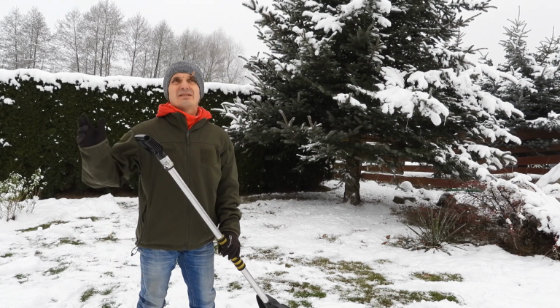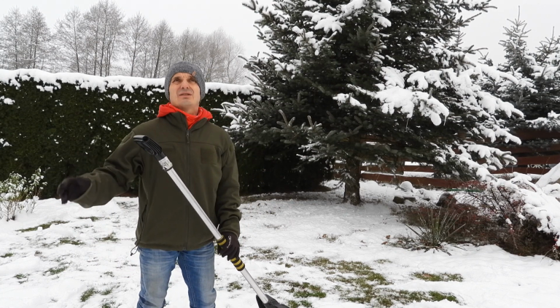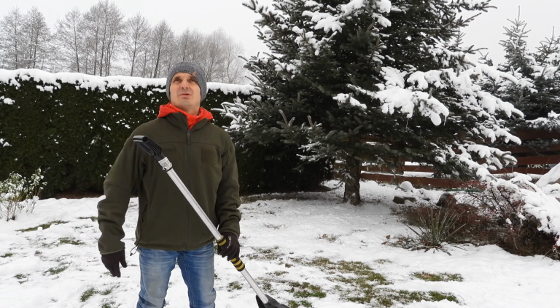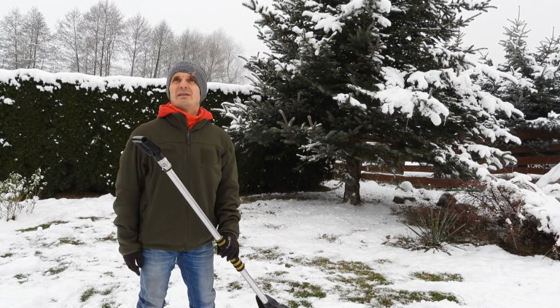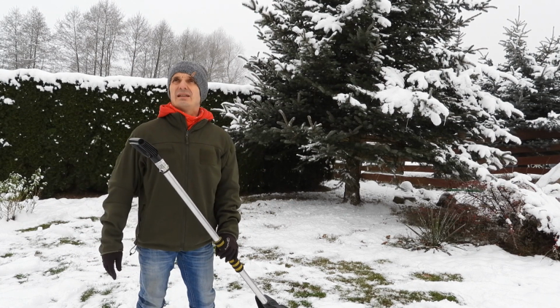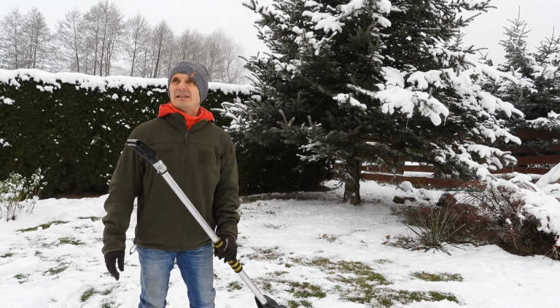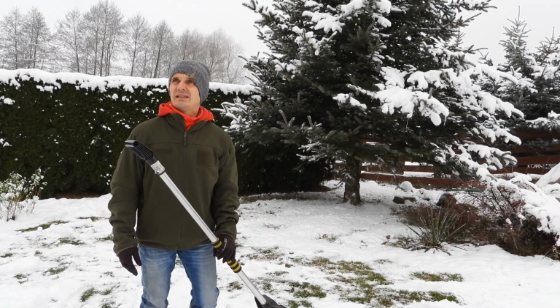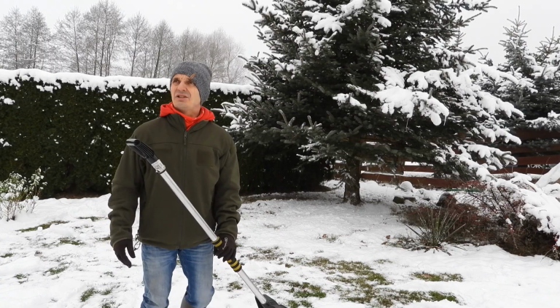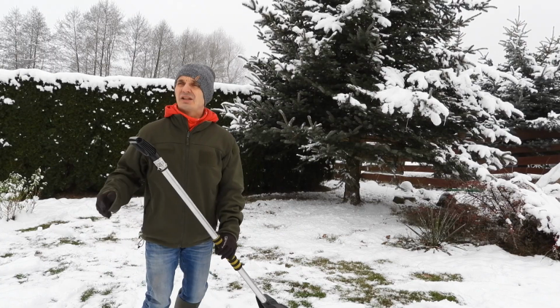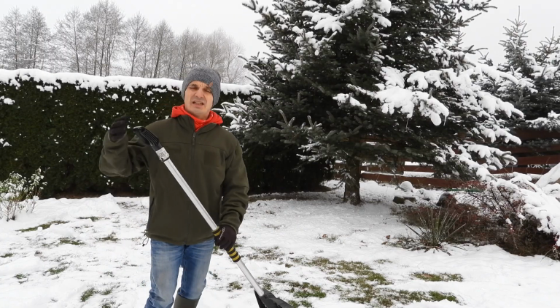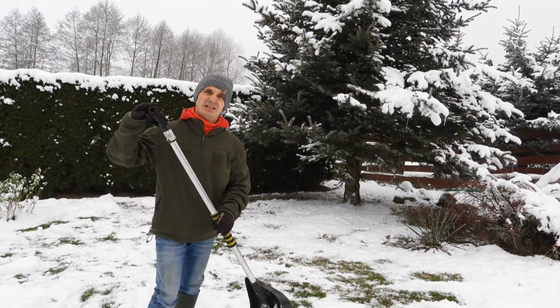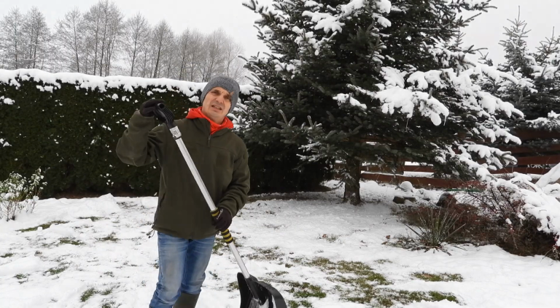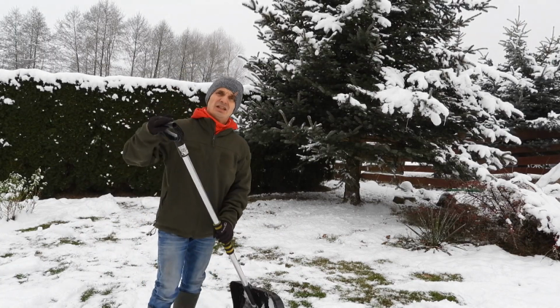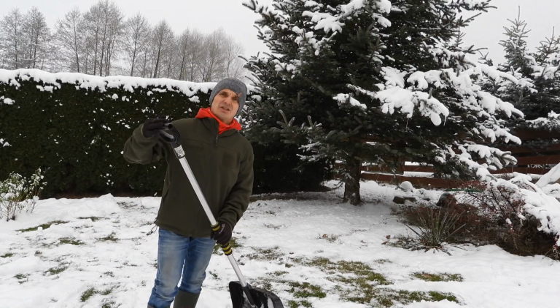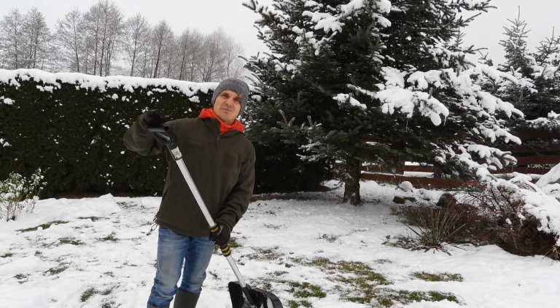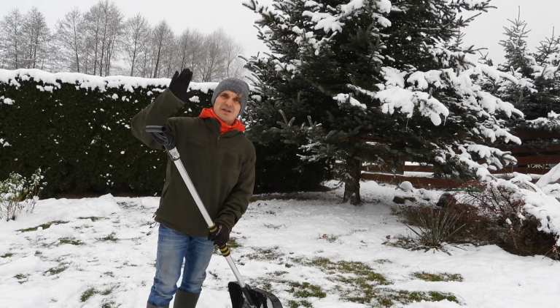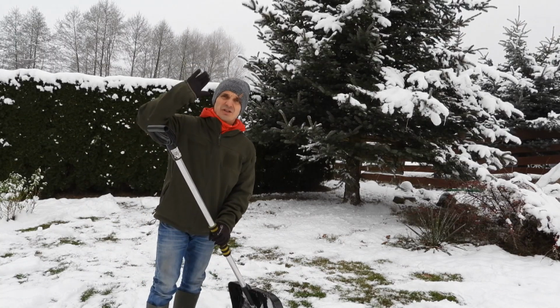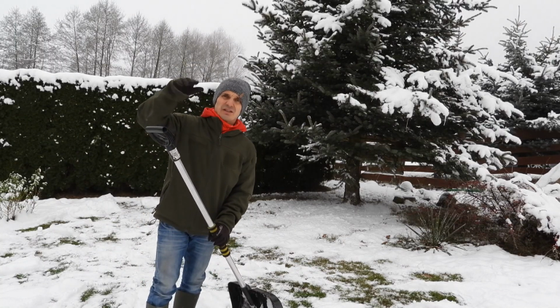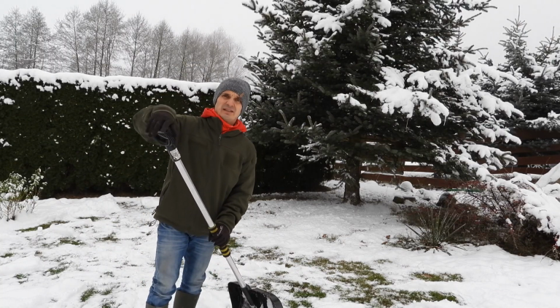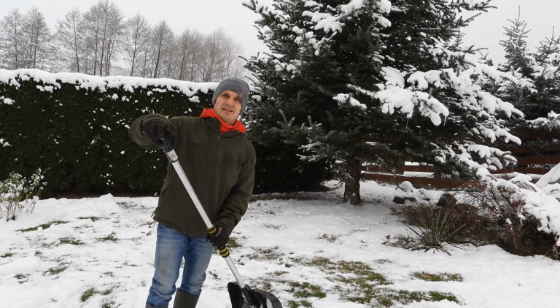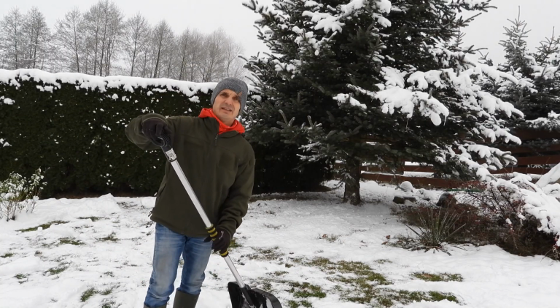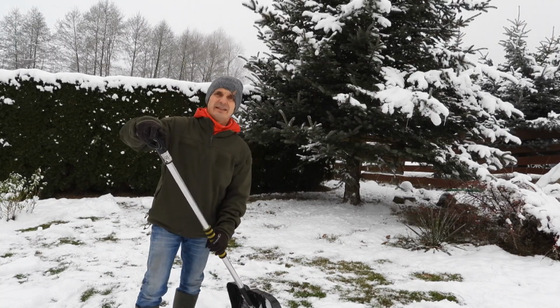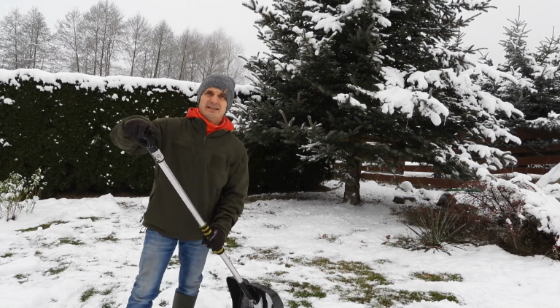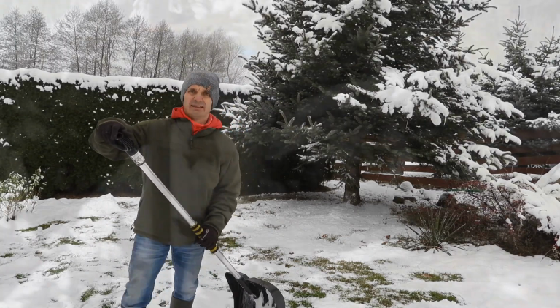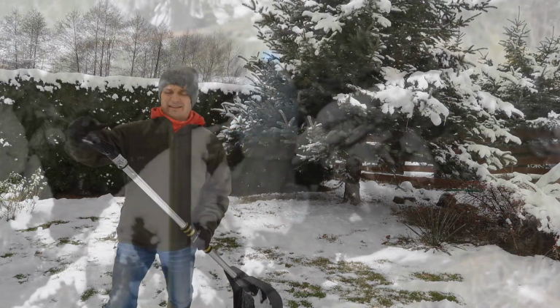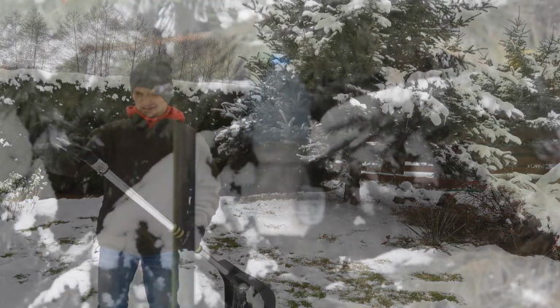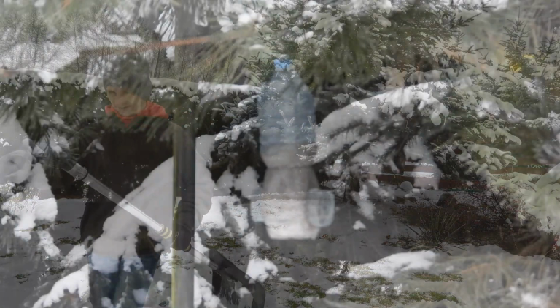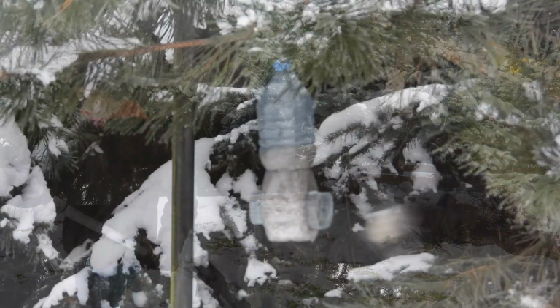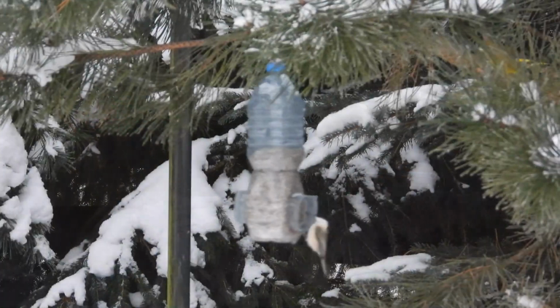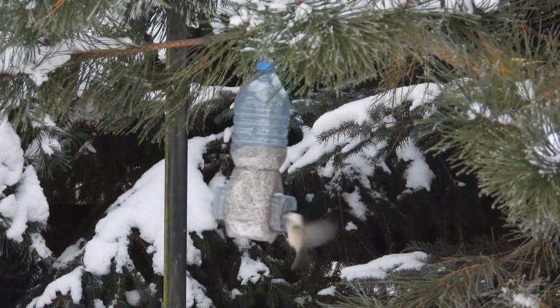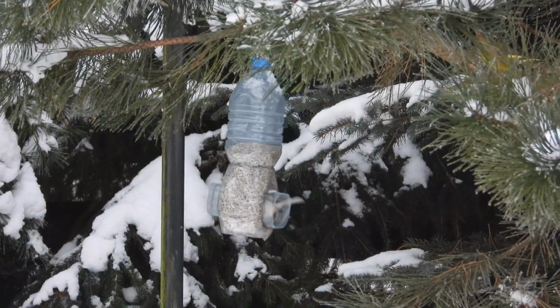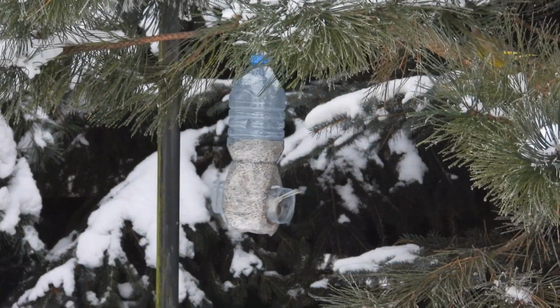No i co, to byłoby tyle na dzisiaj. Trzymajcie się, hej!